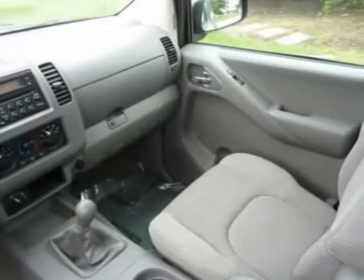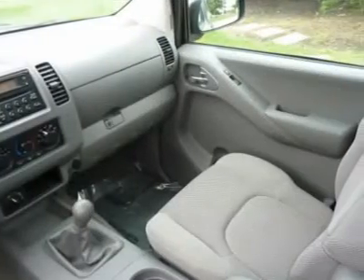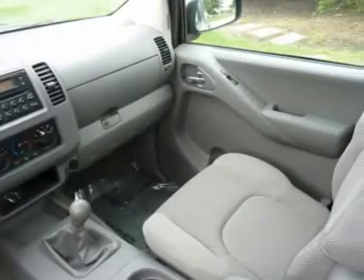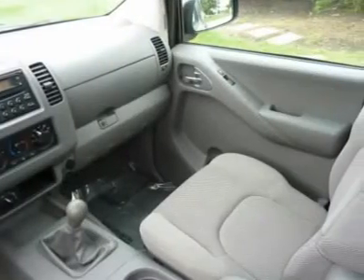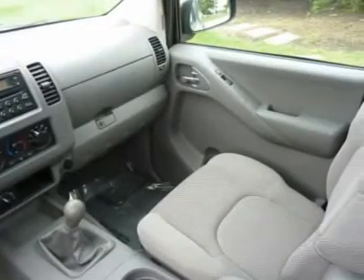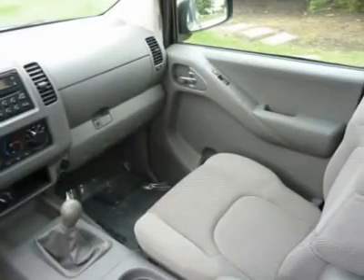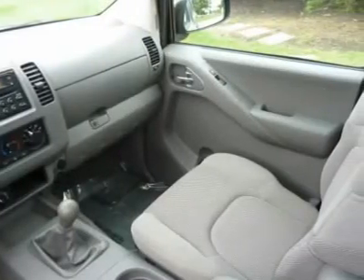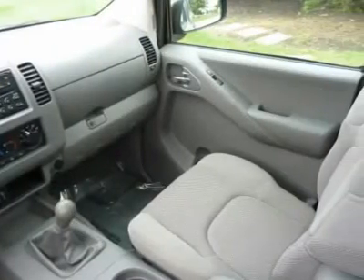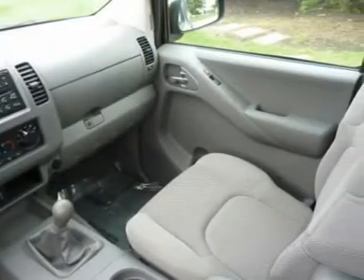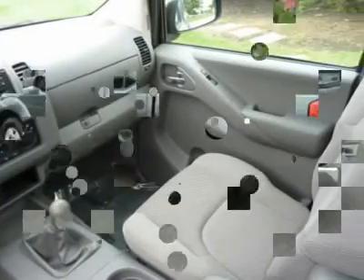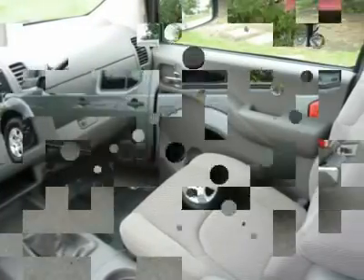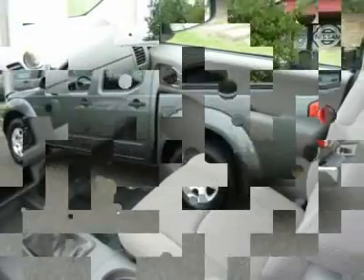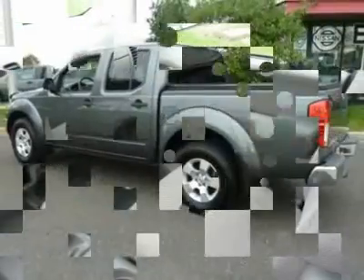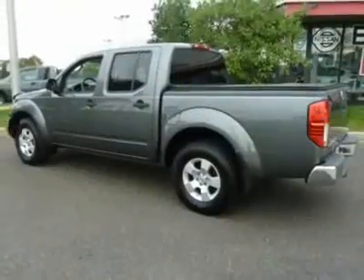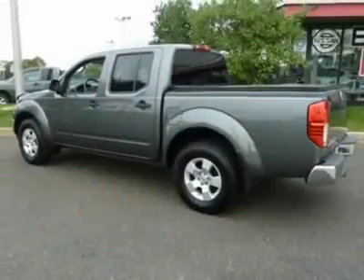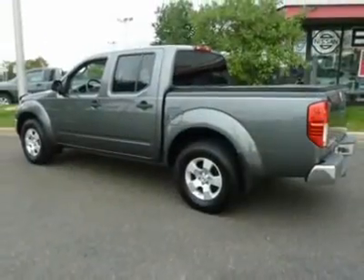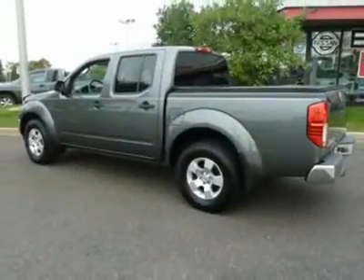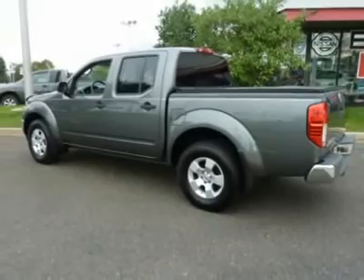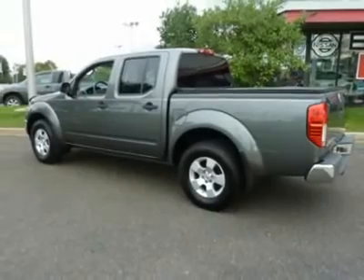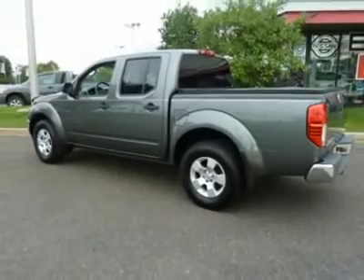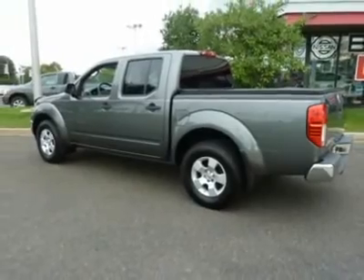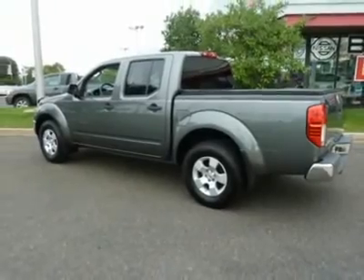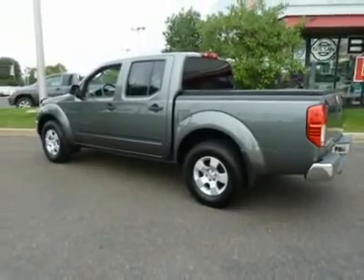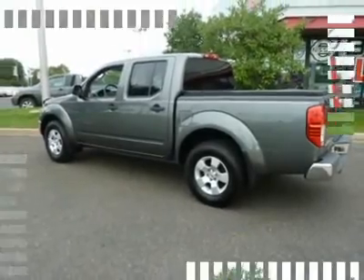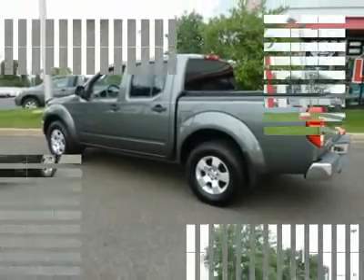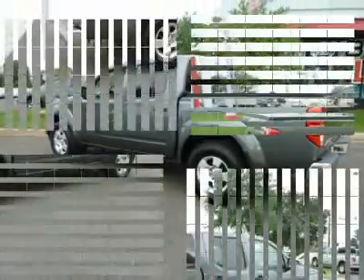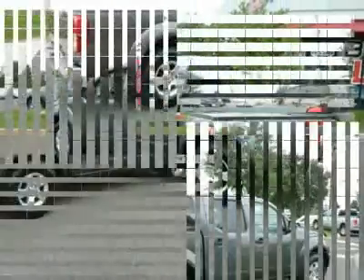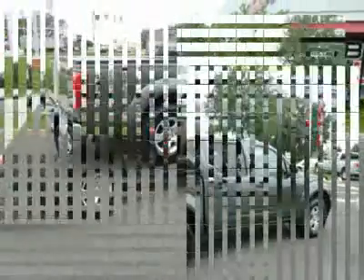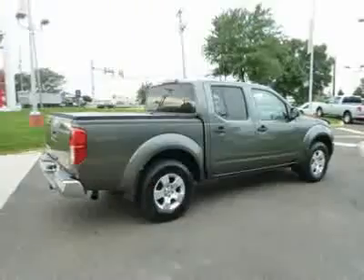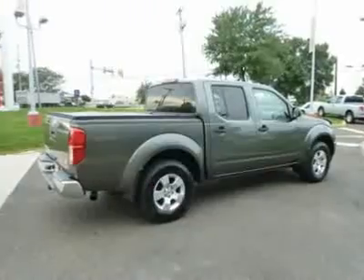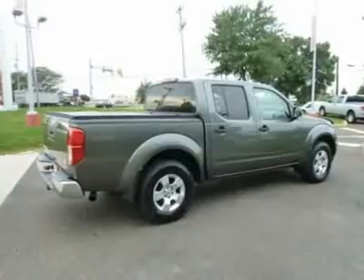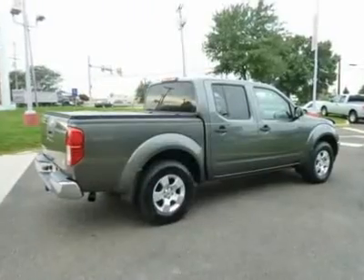AM-FM stereo radio, rear defrost, CD player, bucket seats, bed liner.